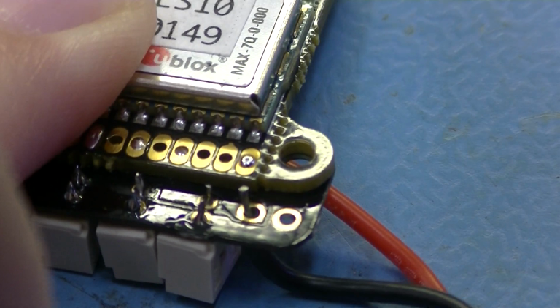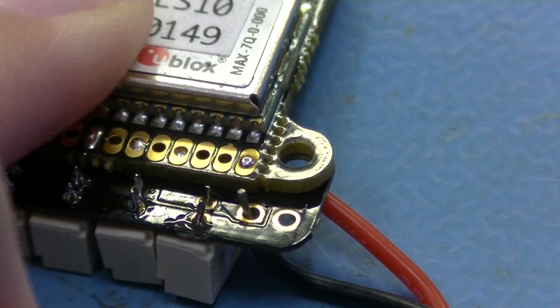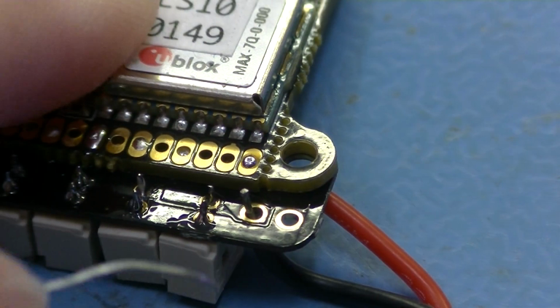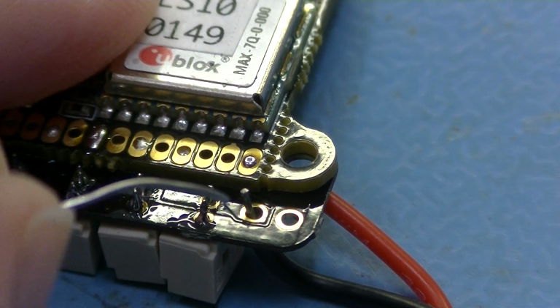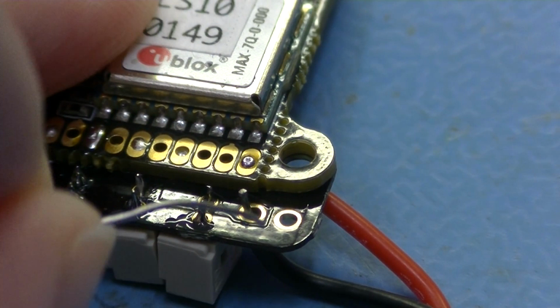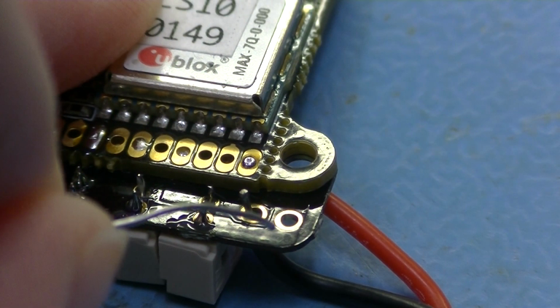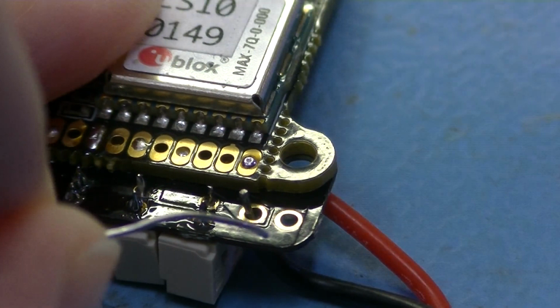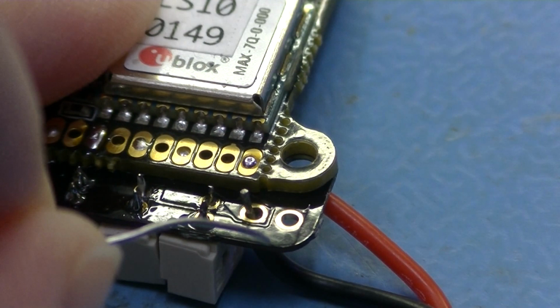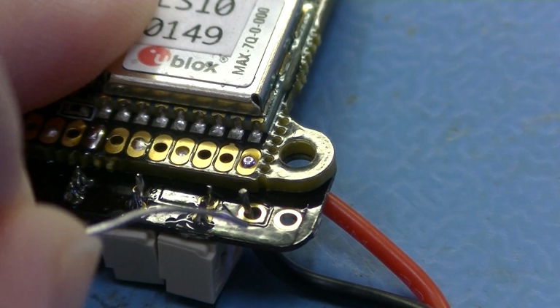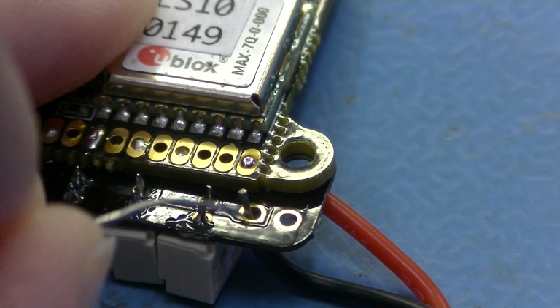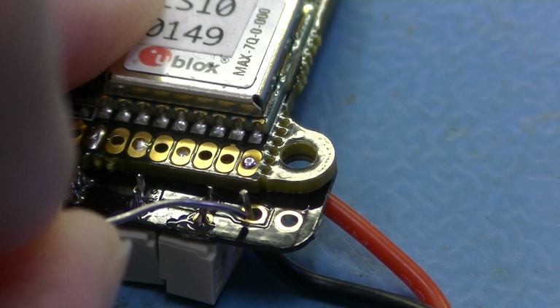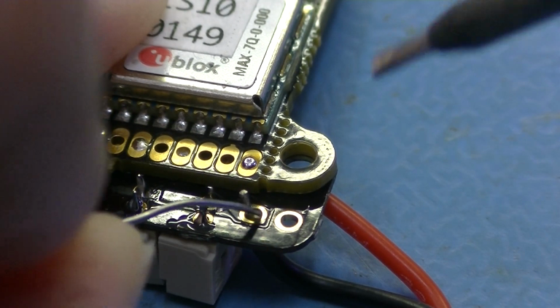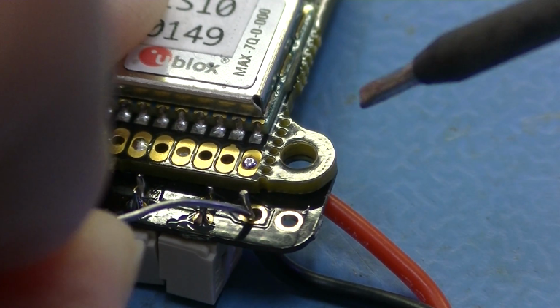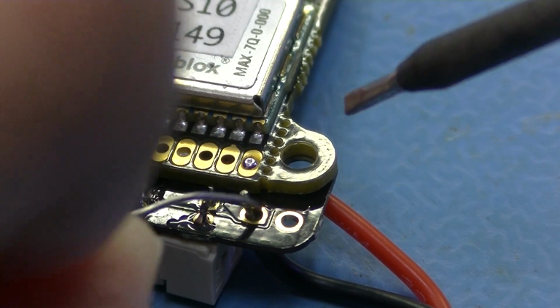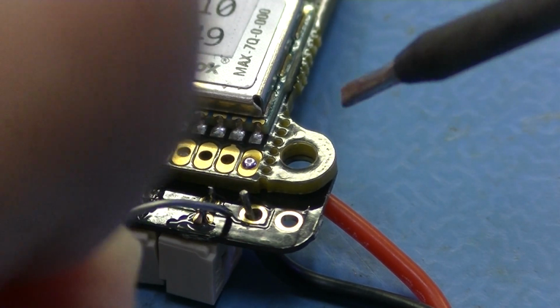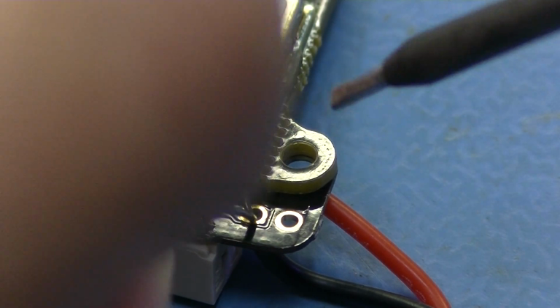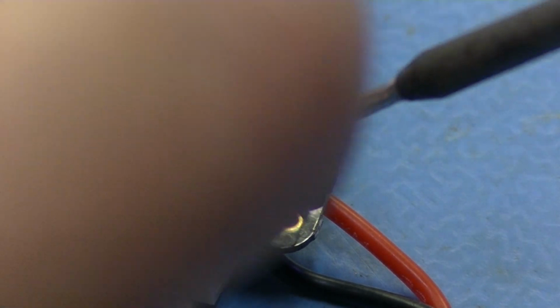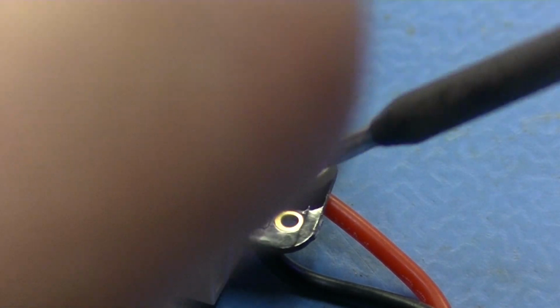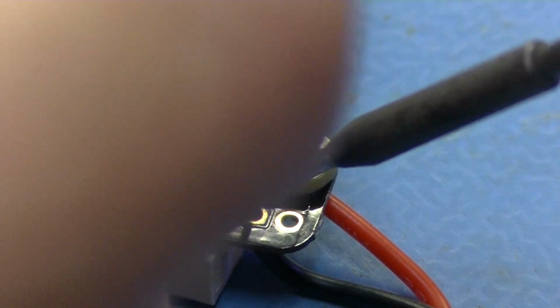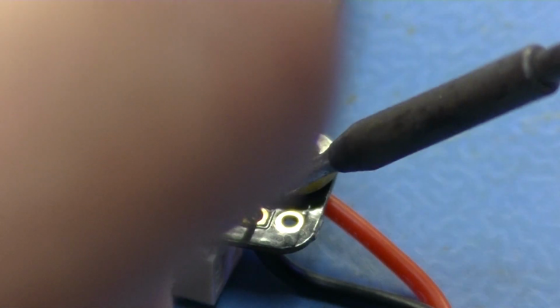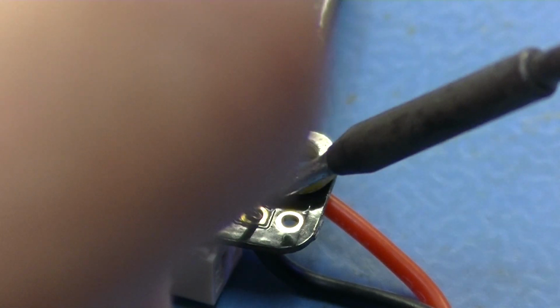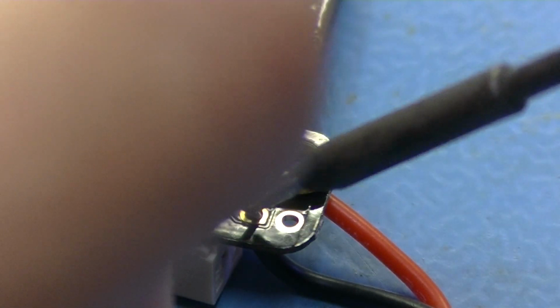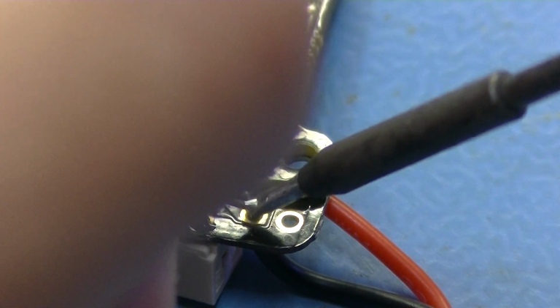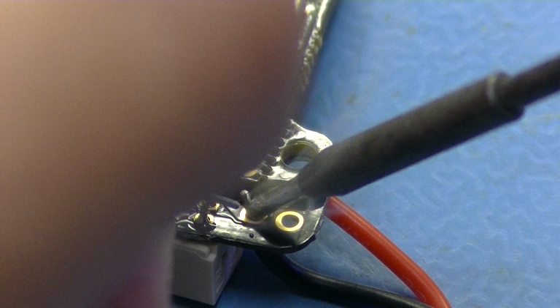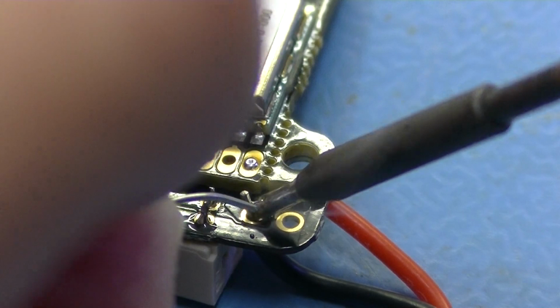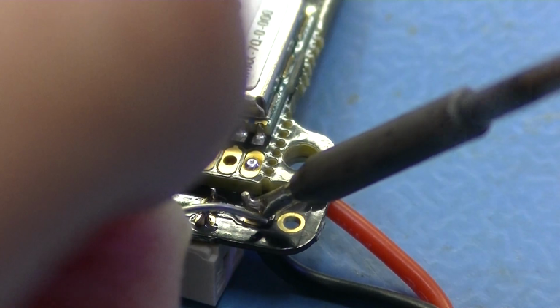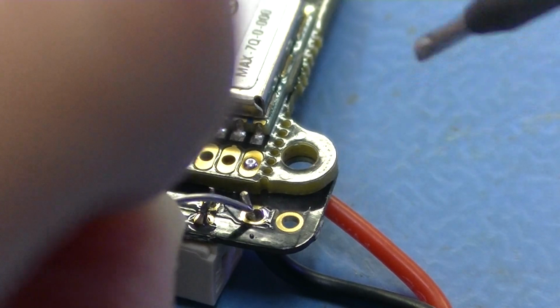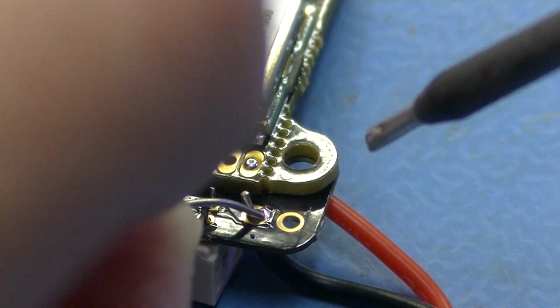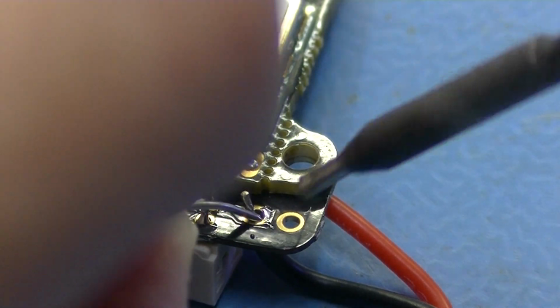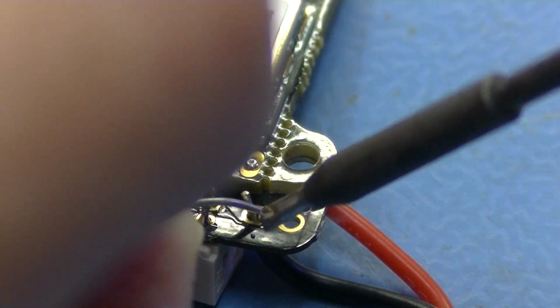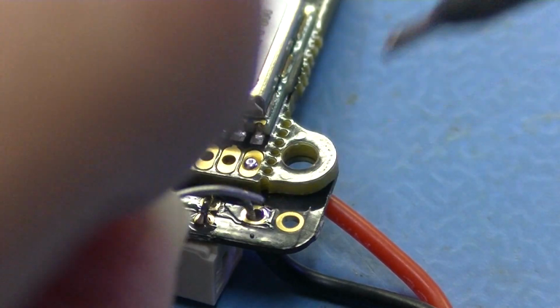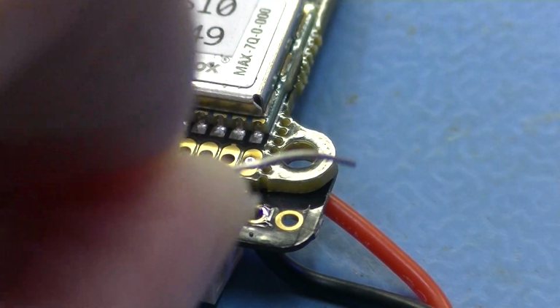Finally, solder the two battery connections. The minus on the inside and the plus on the outside.